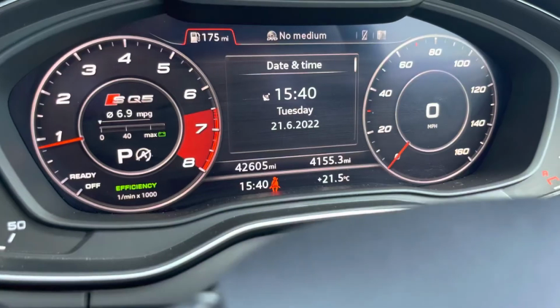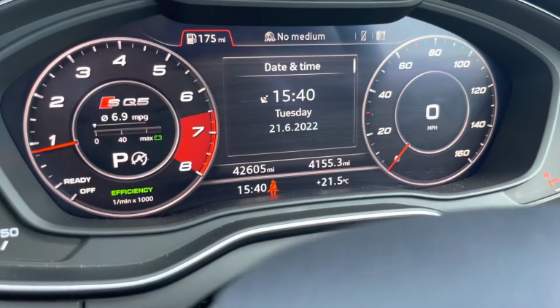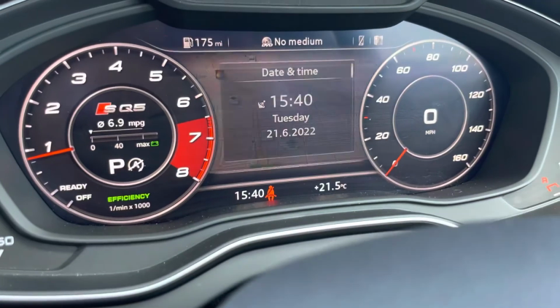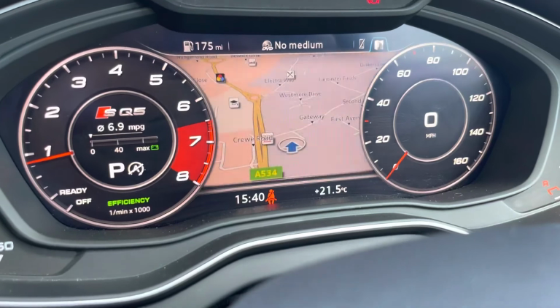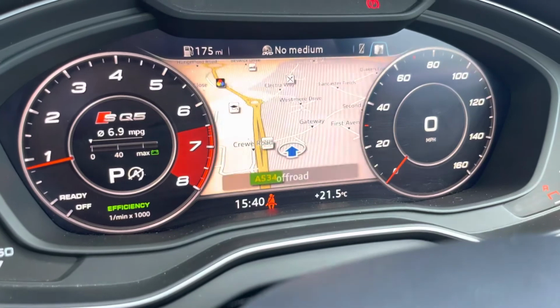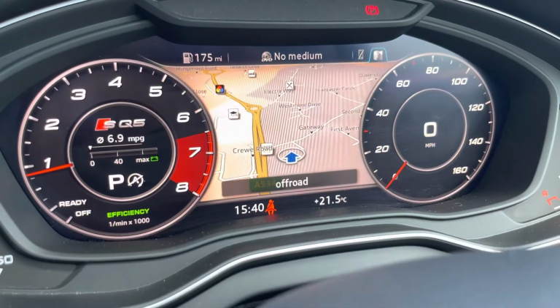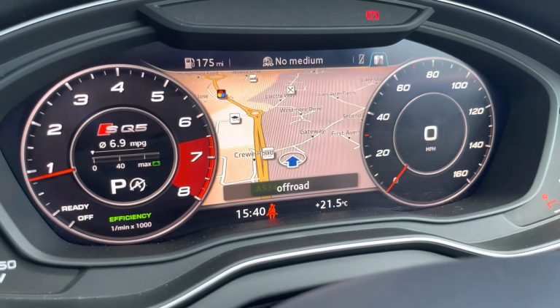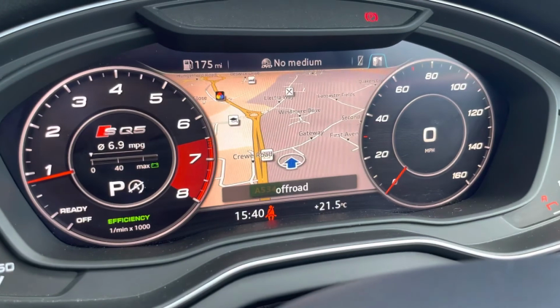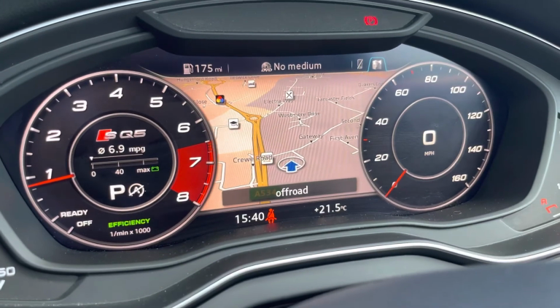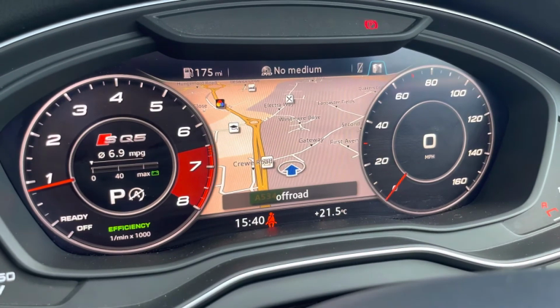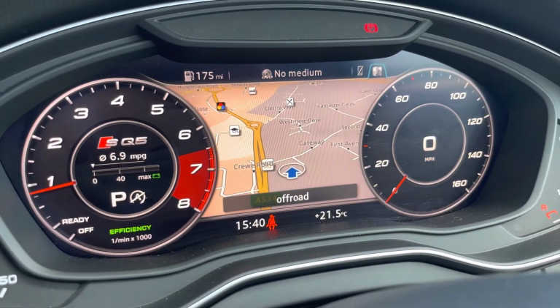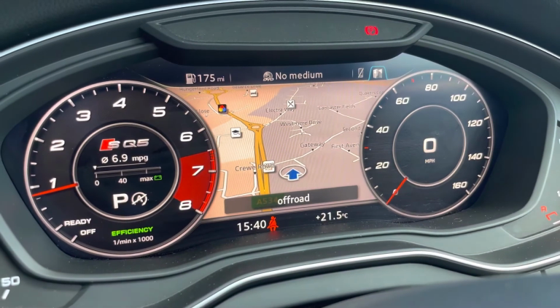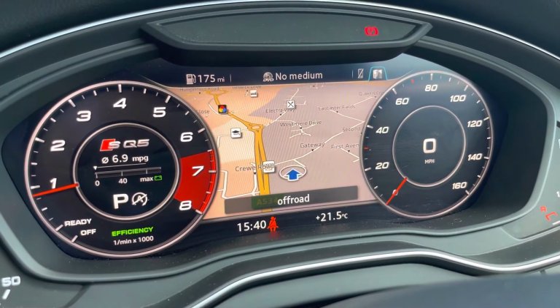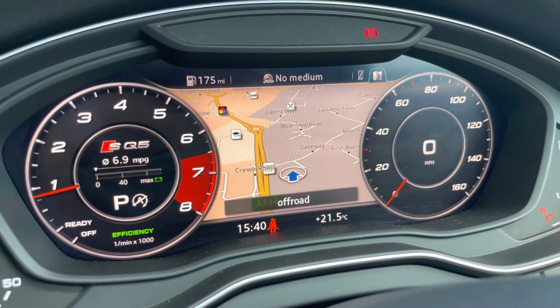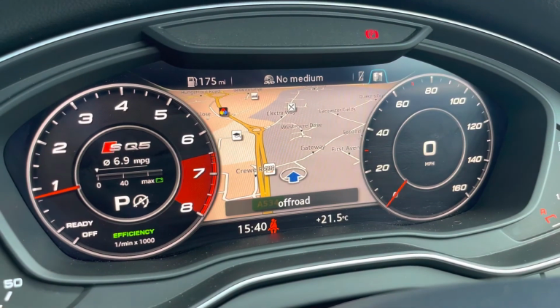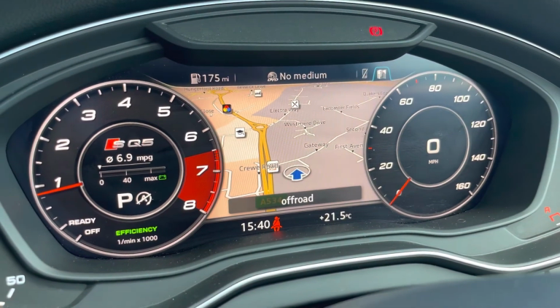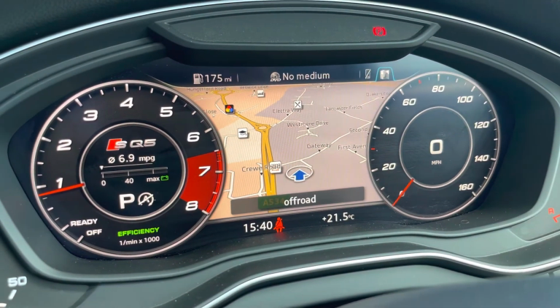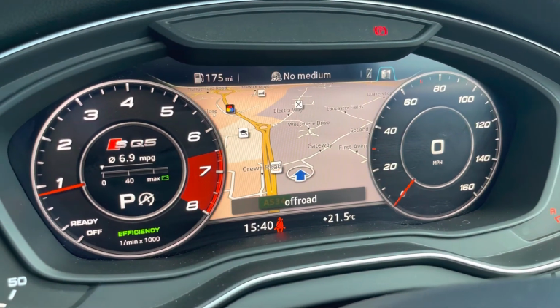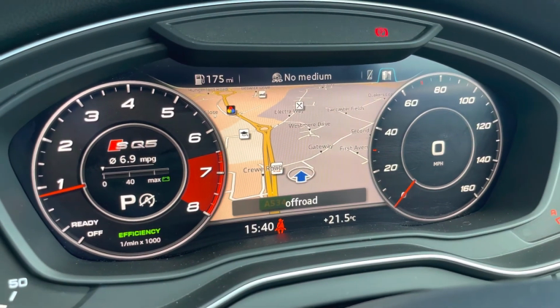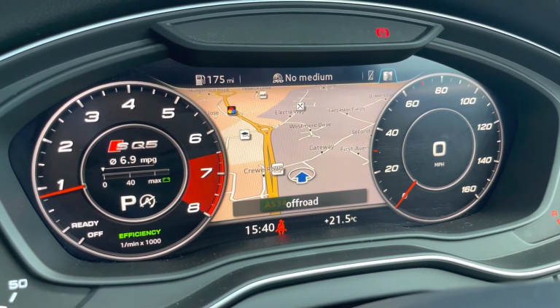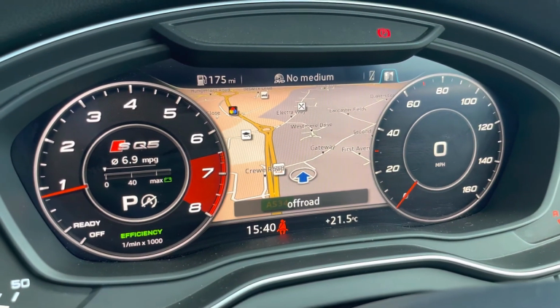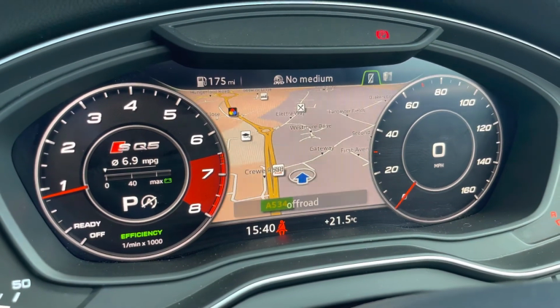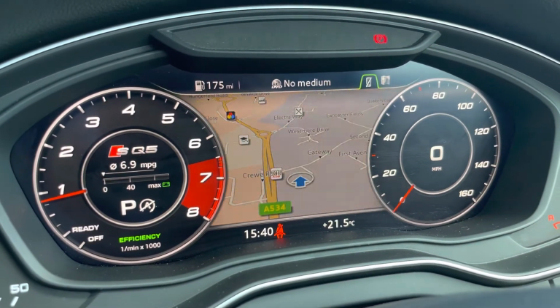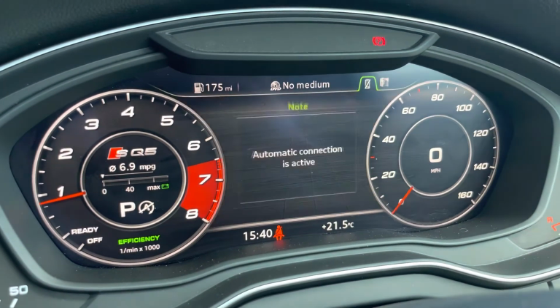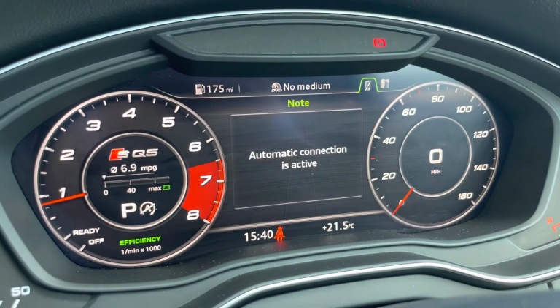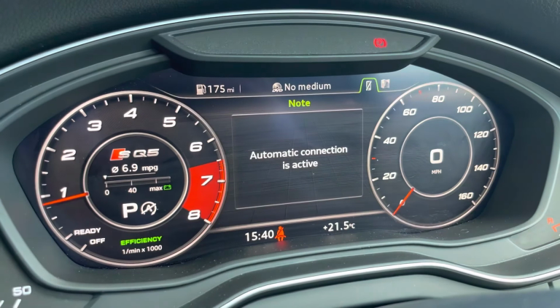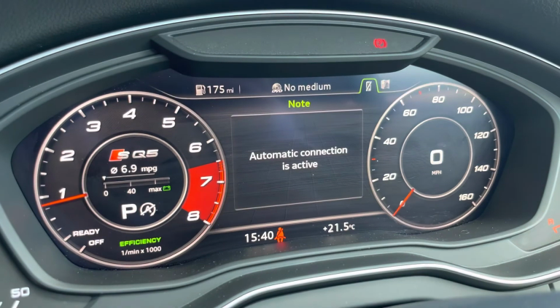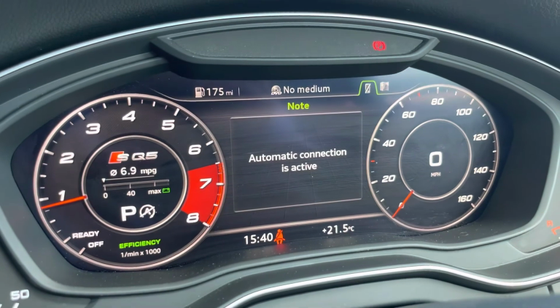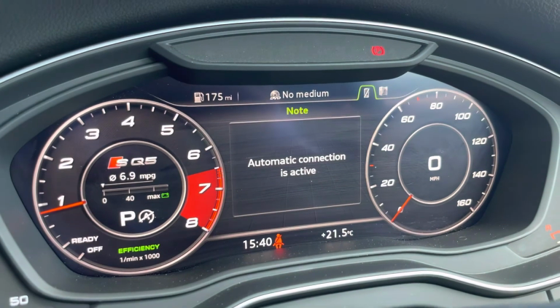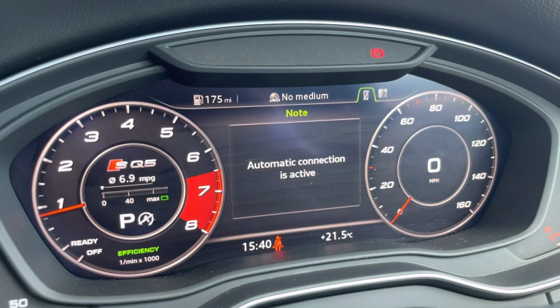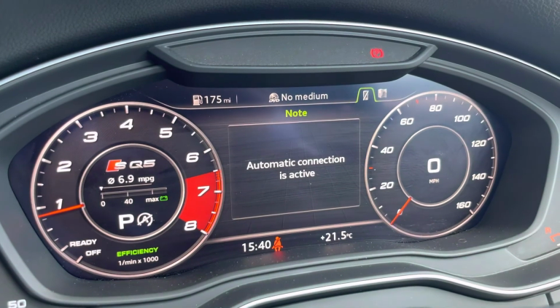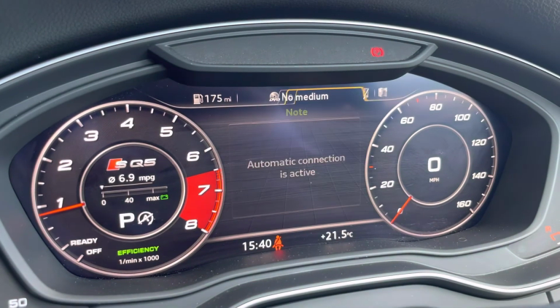The virtual cockpit includes the likes of navigation, telephone, a Bluetooth device, date and time, fuel consumption, and how many miles are left within your tank.